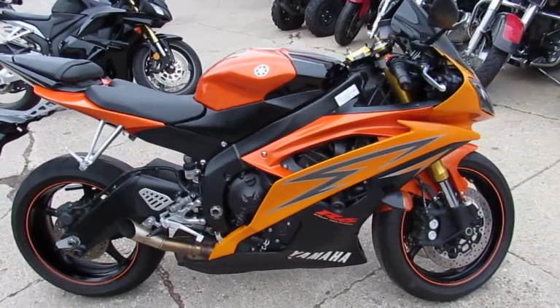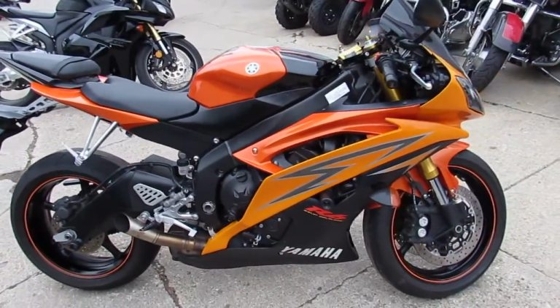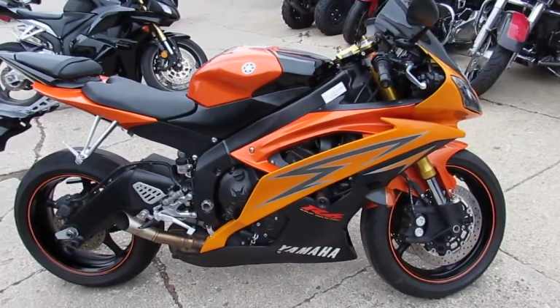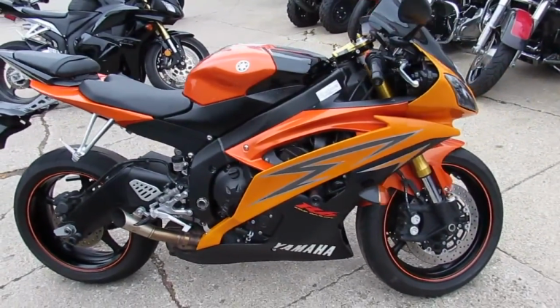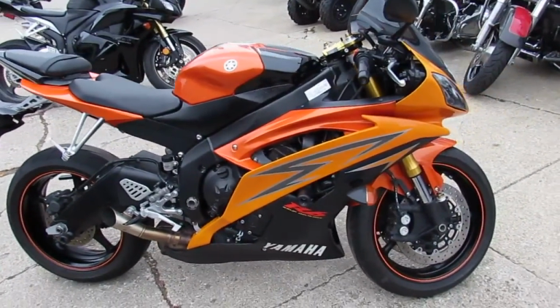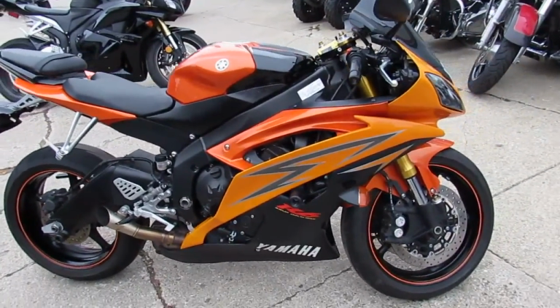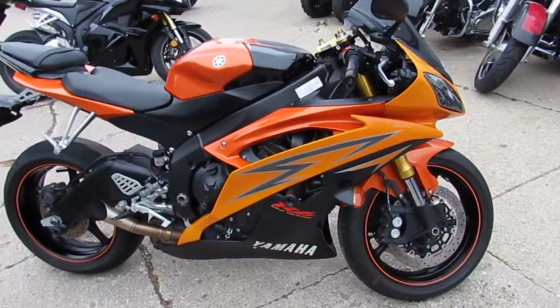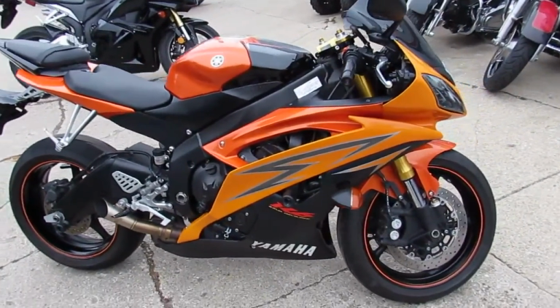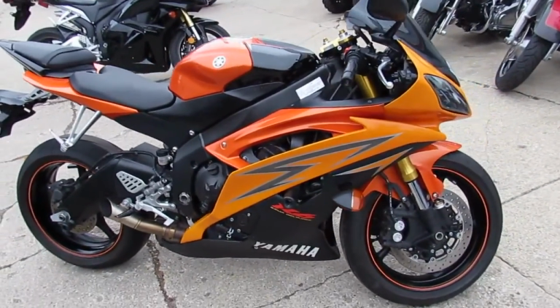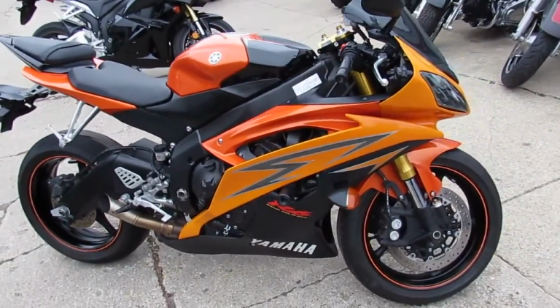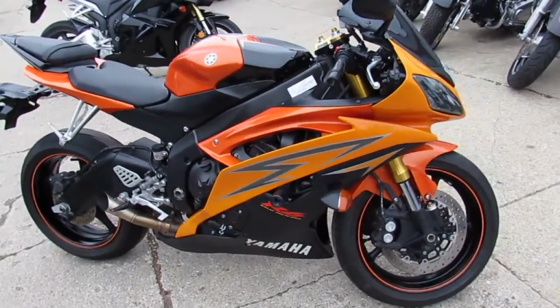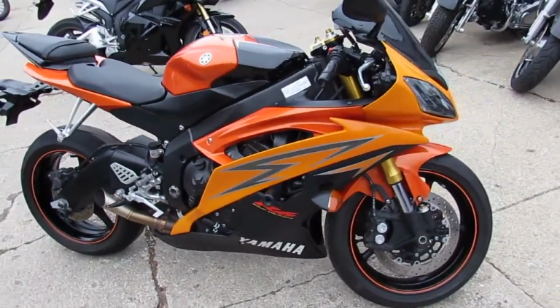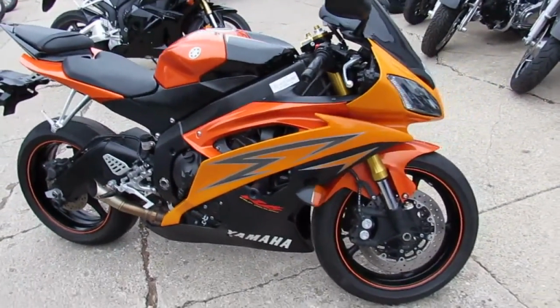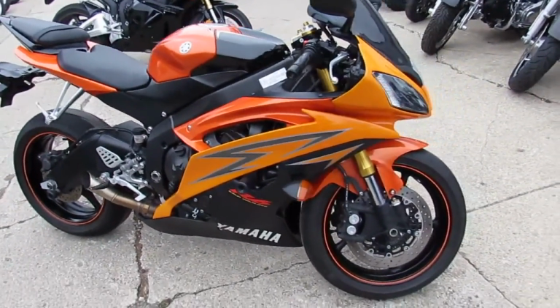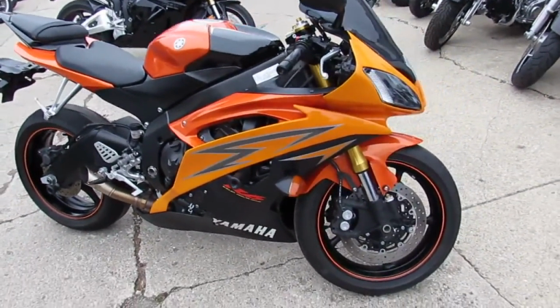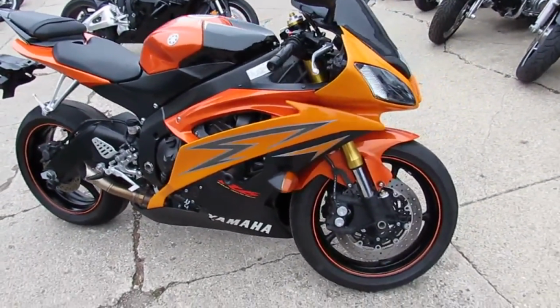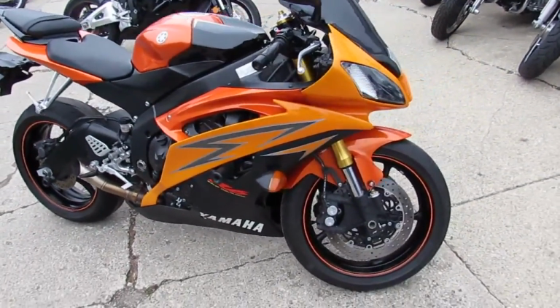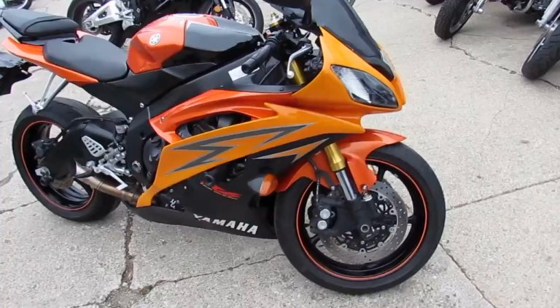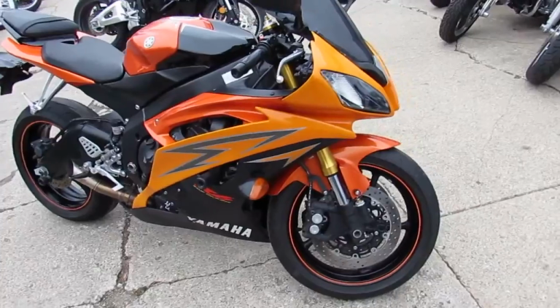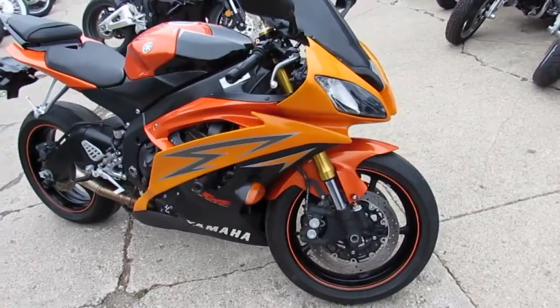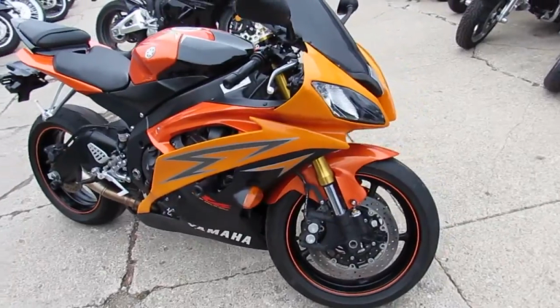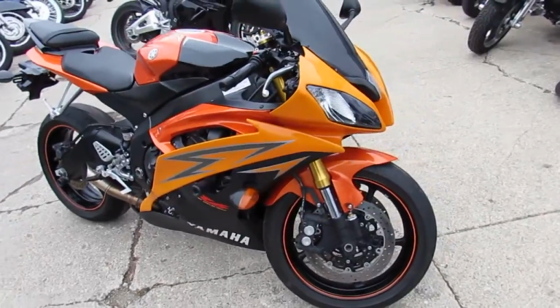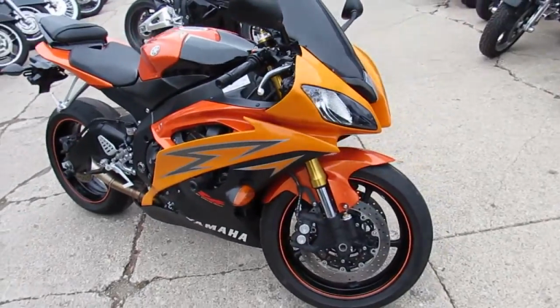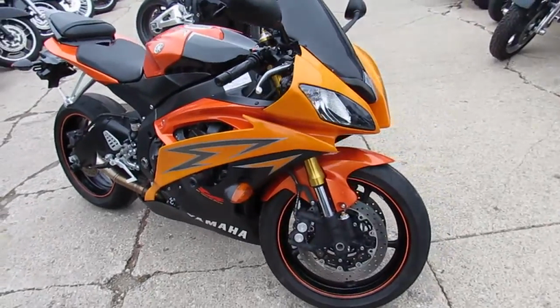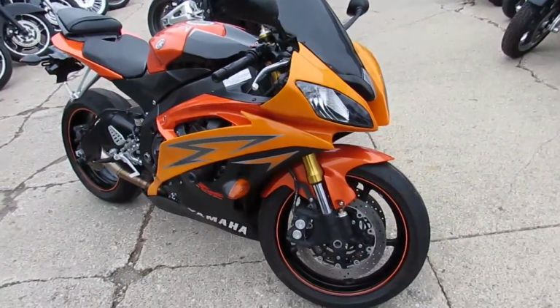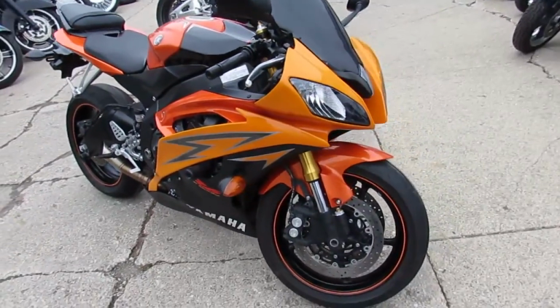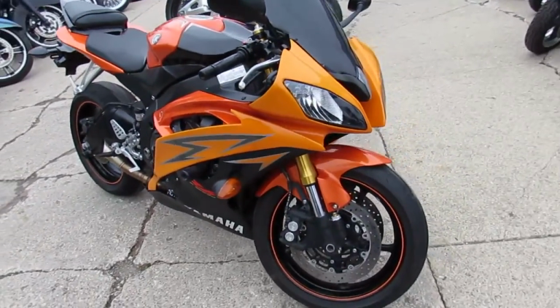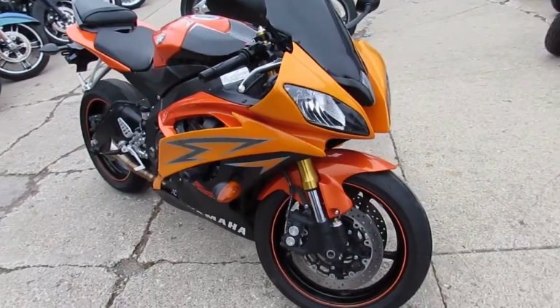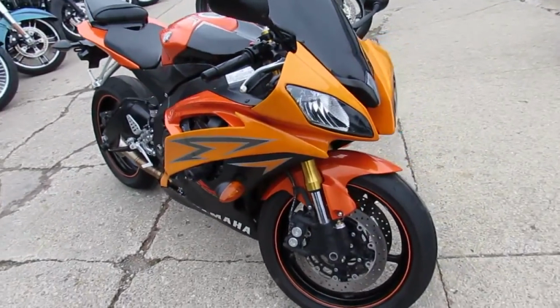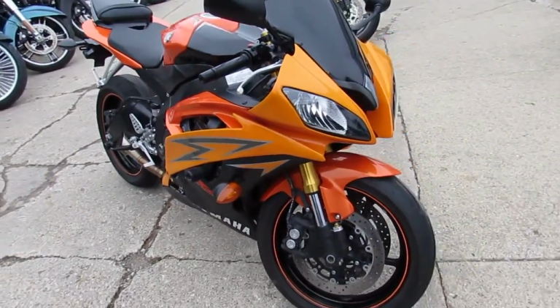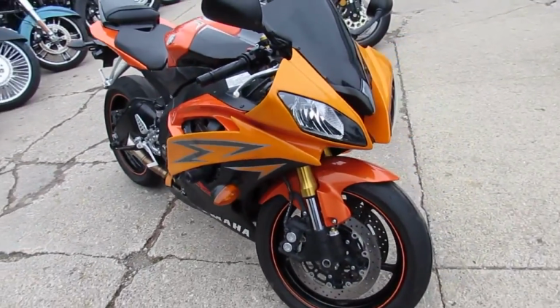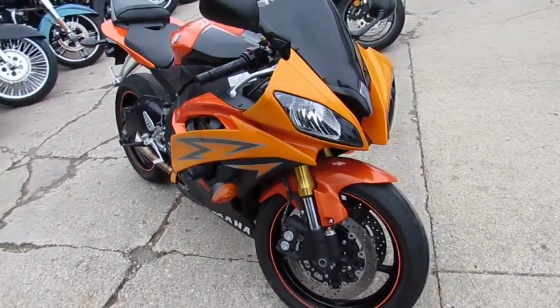Sharp, hard to find, low mileage, one-owner R6 right here. As you can see, it's all stock in the video.